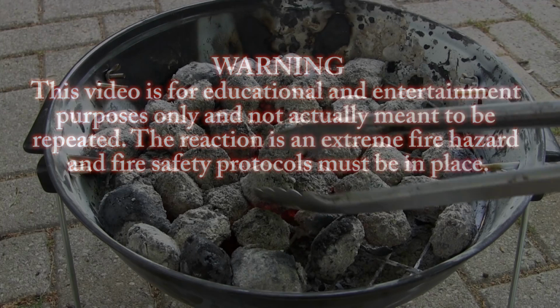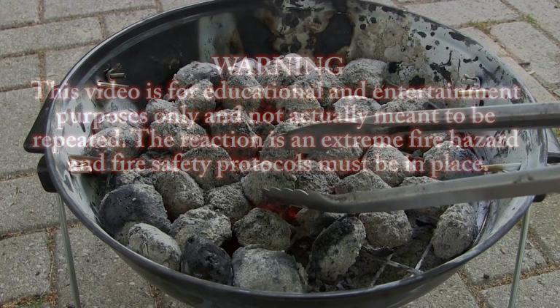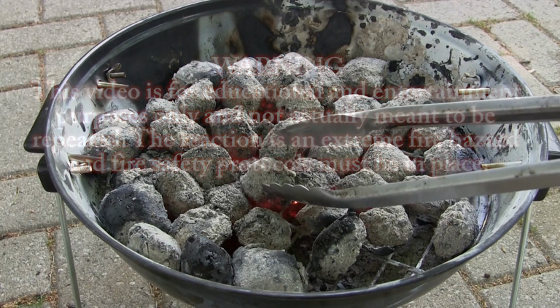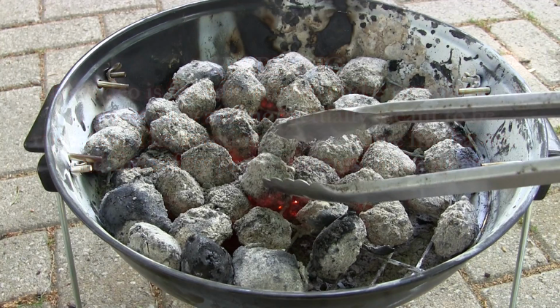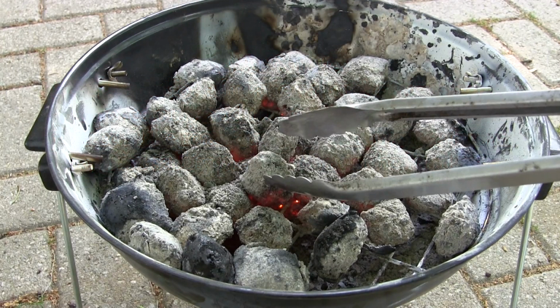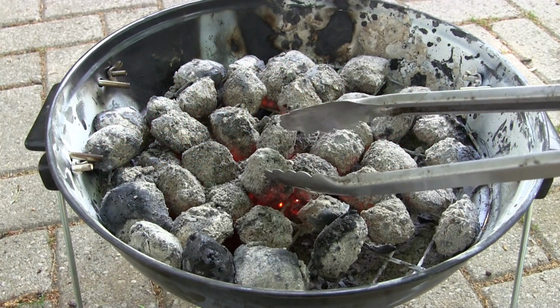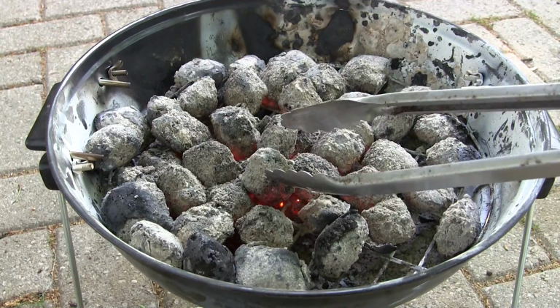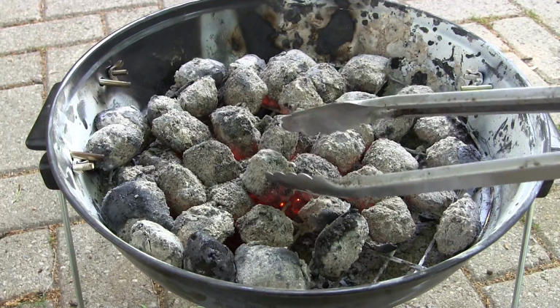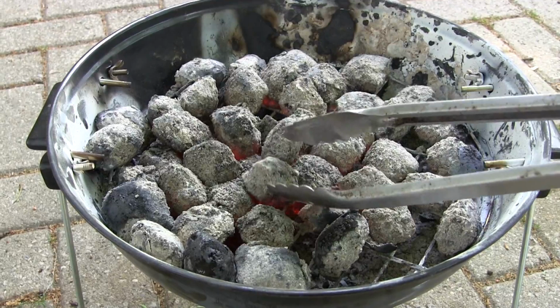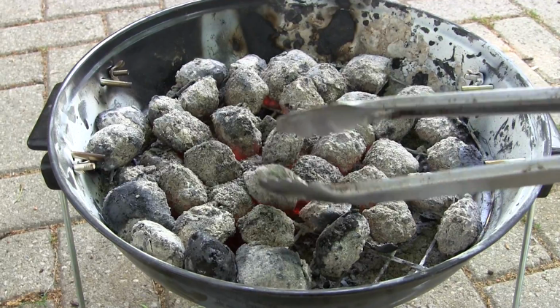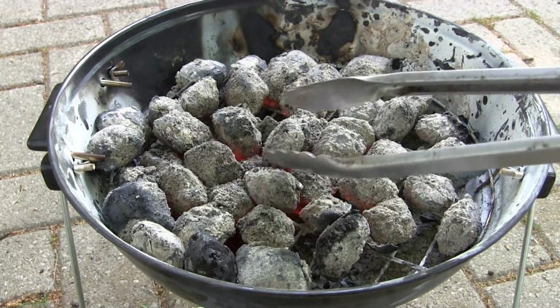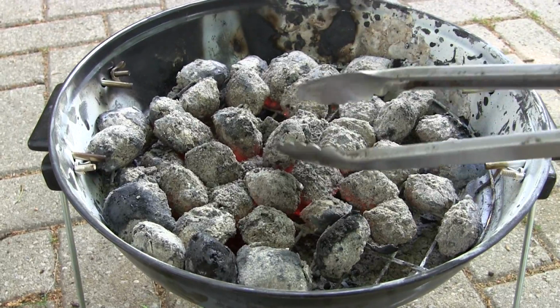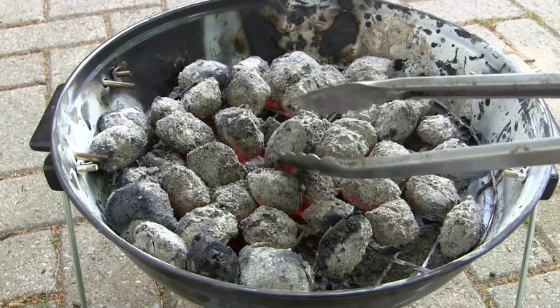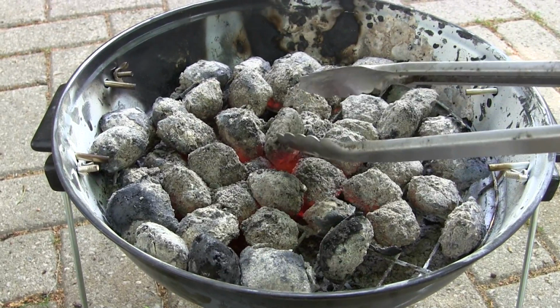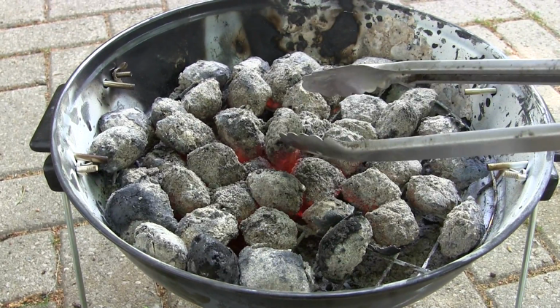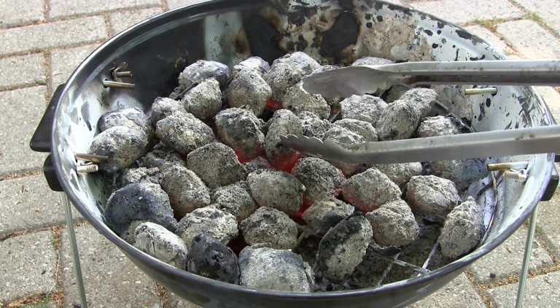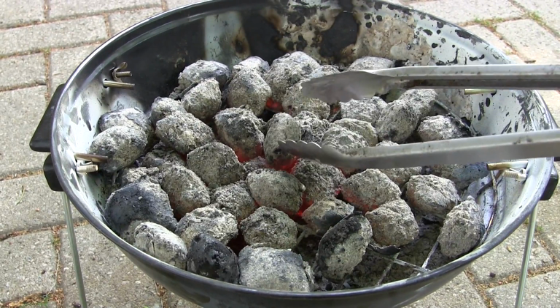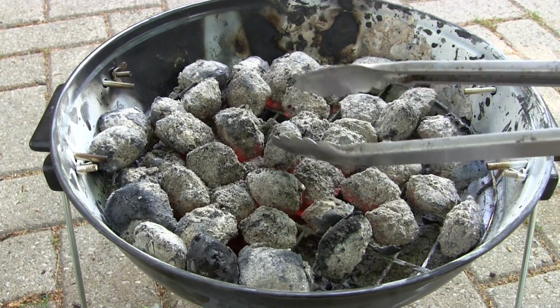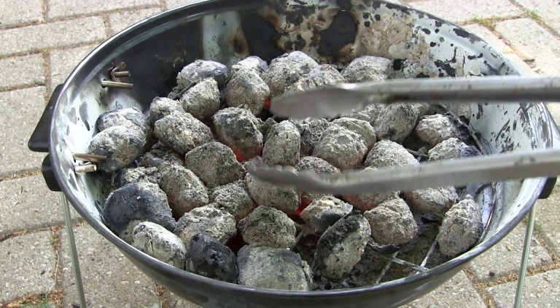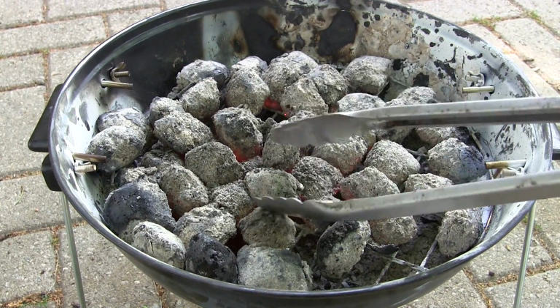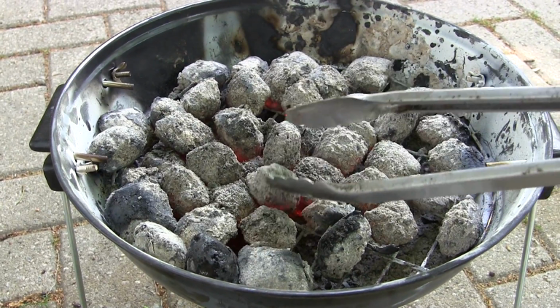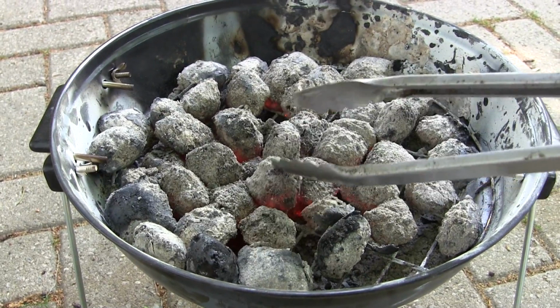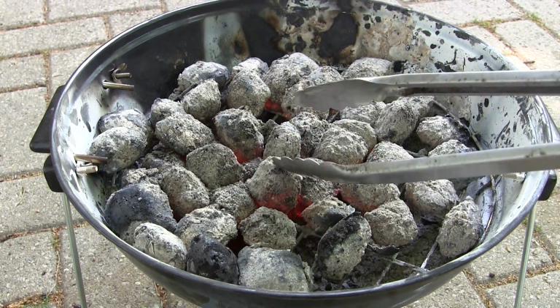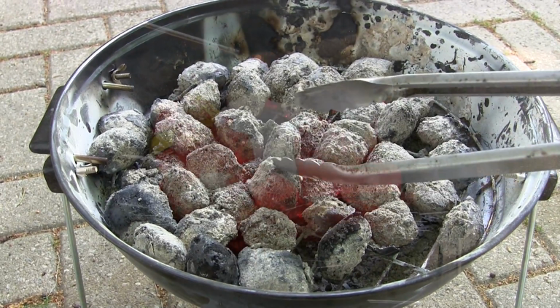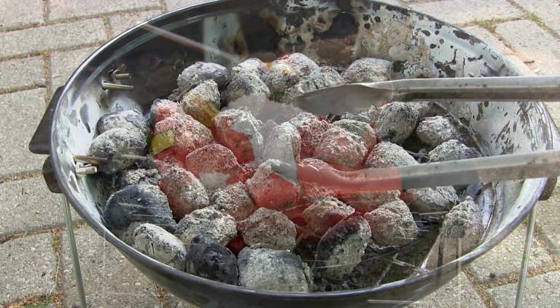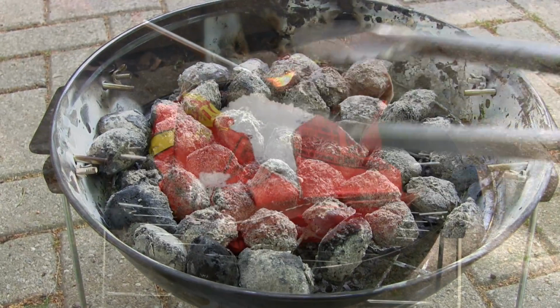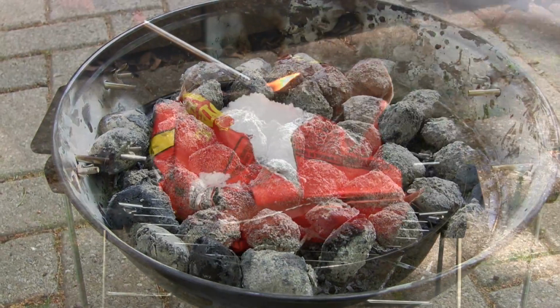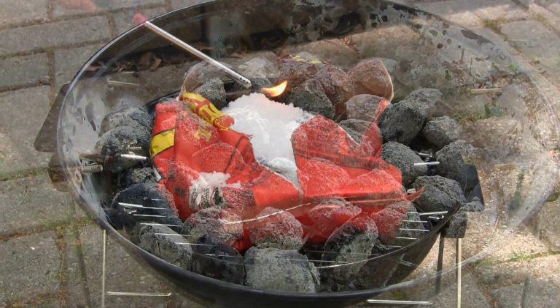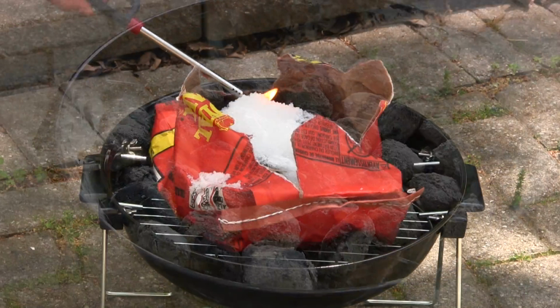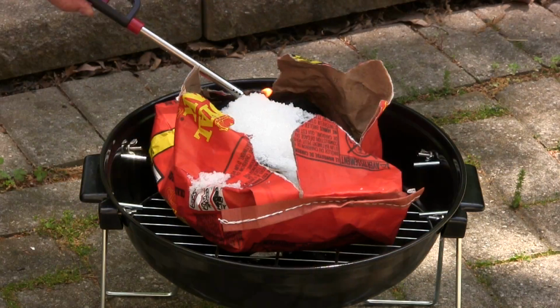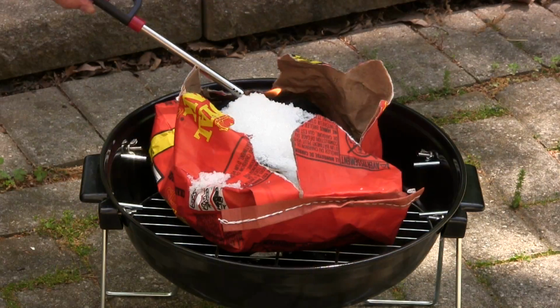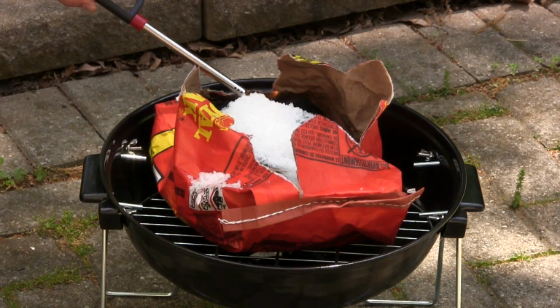Greetings fellow nerds. In this video we're going to start a charcoal barbecue with chemistry.